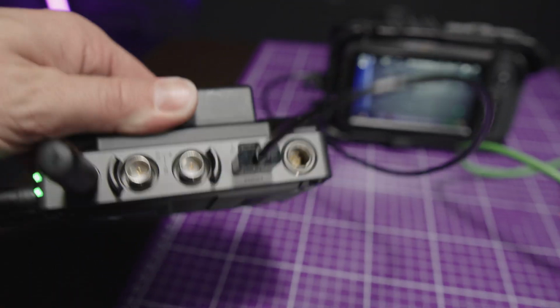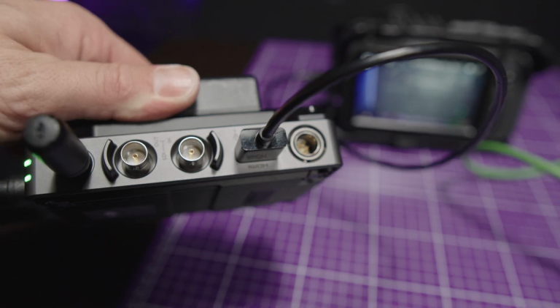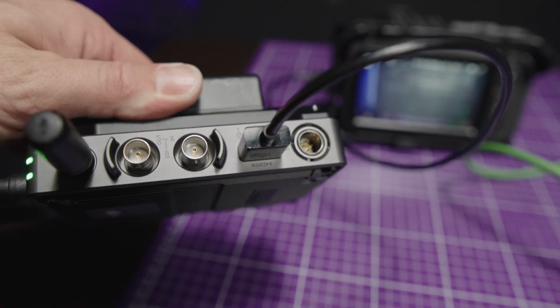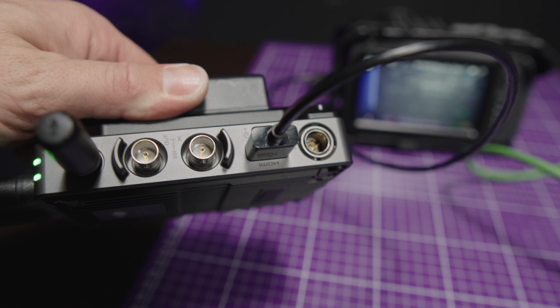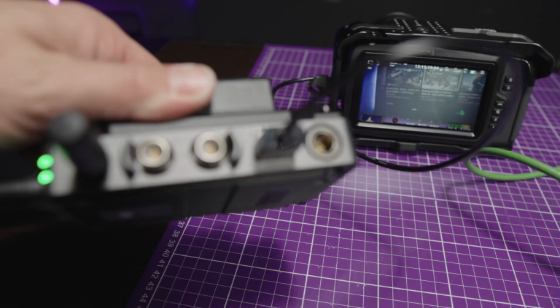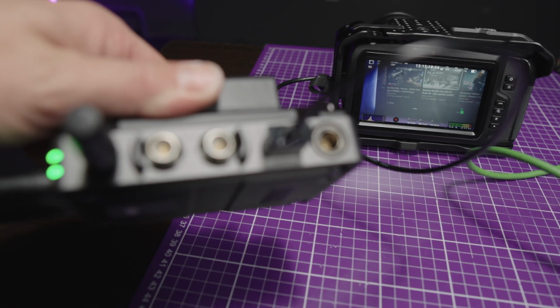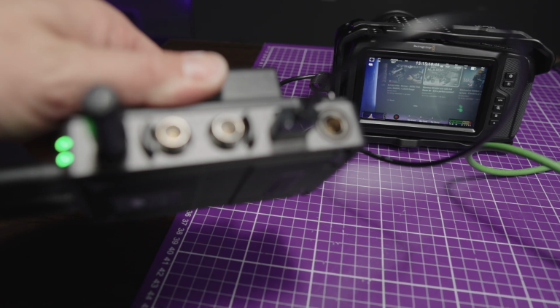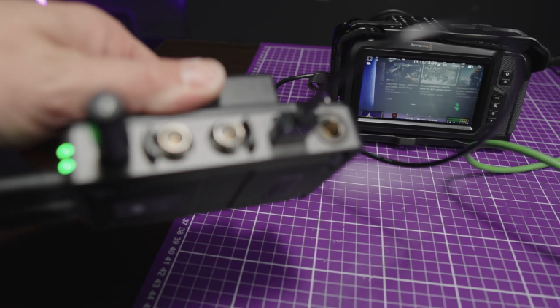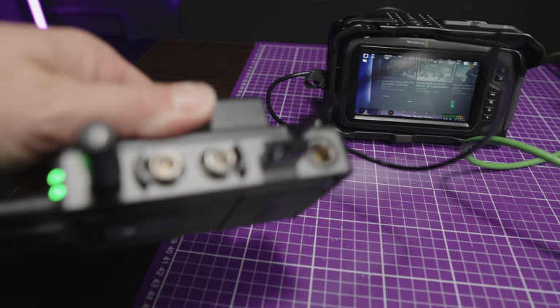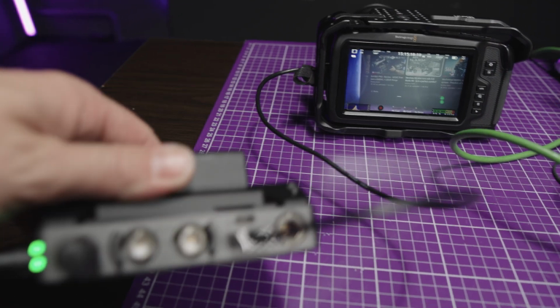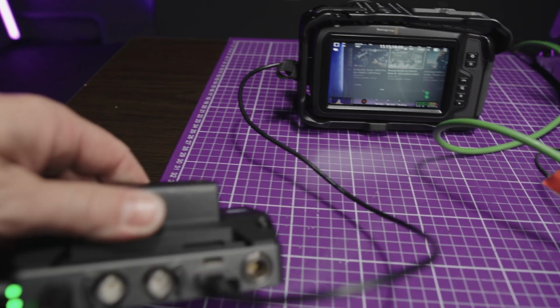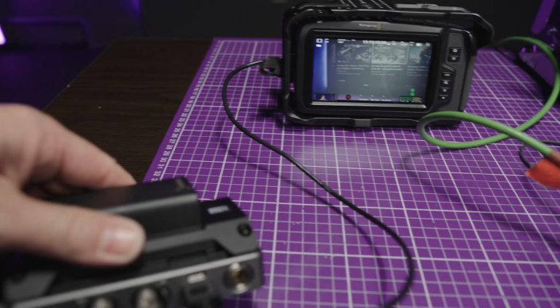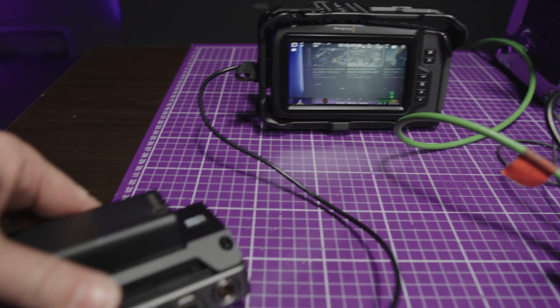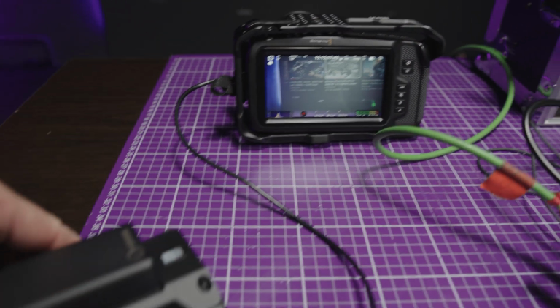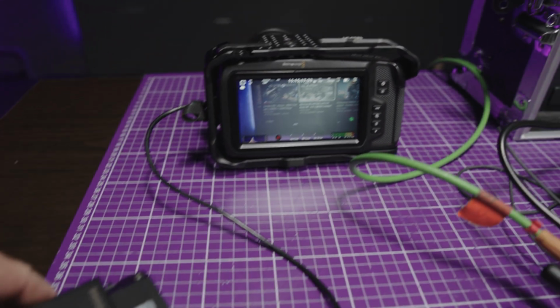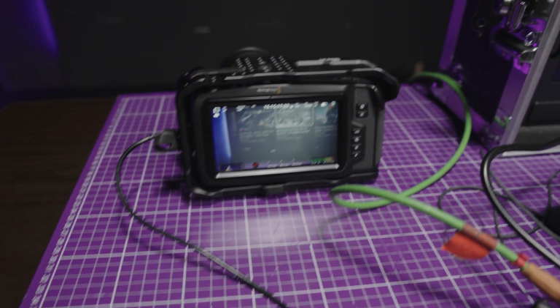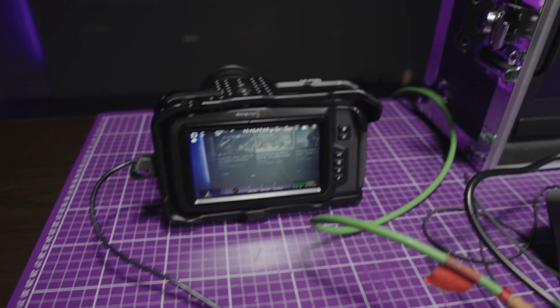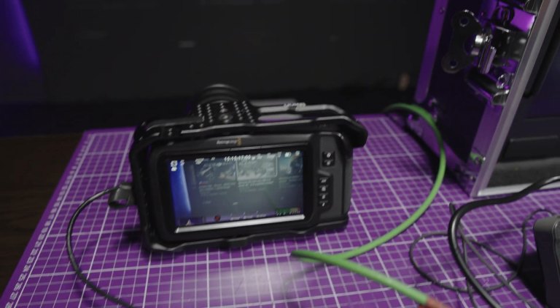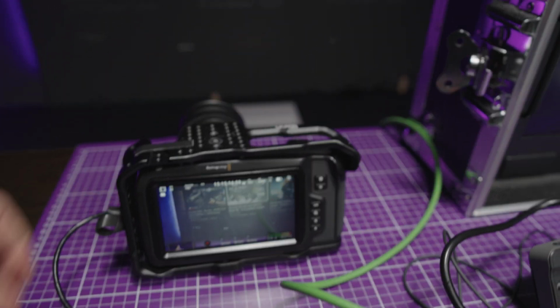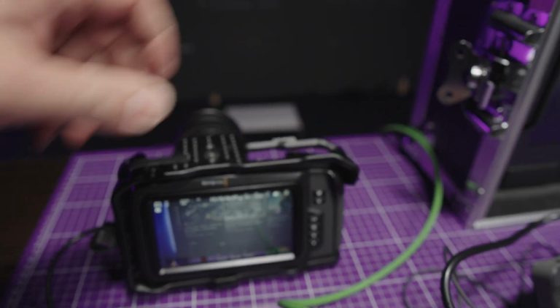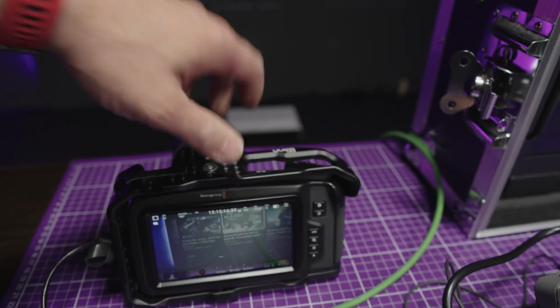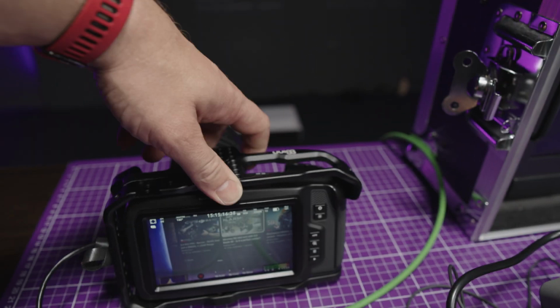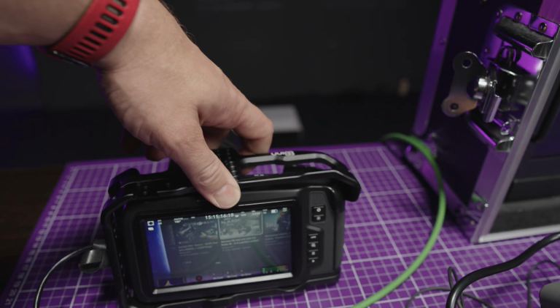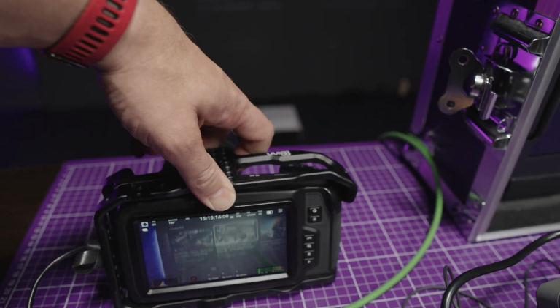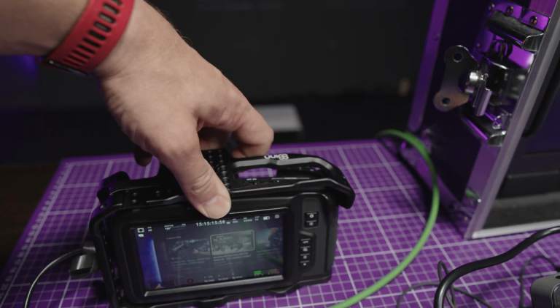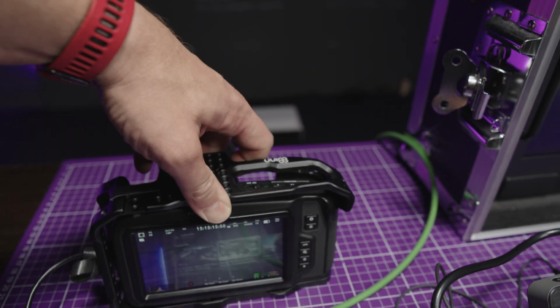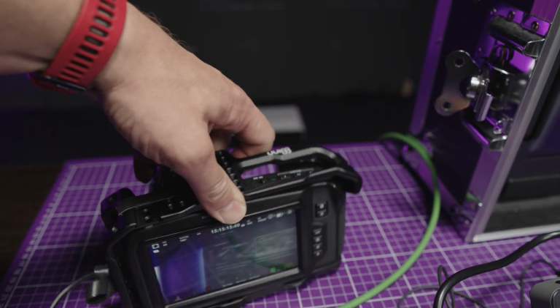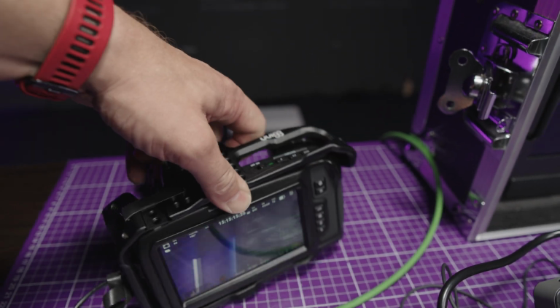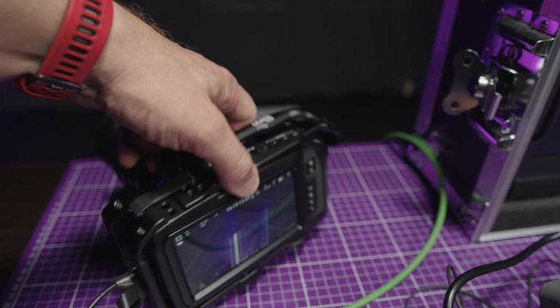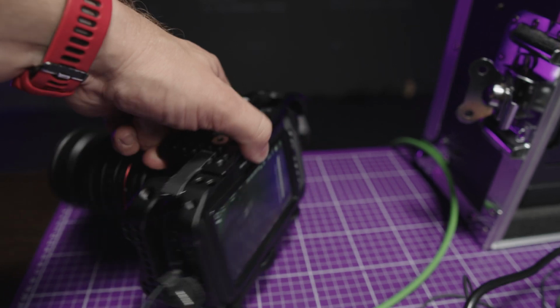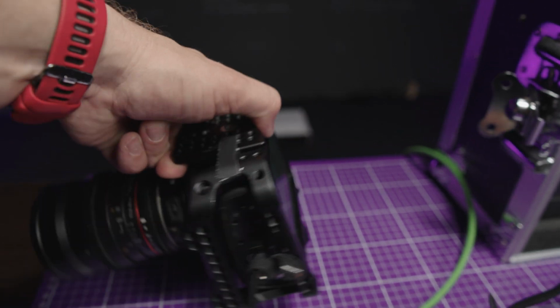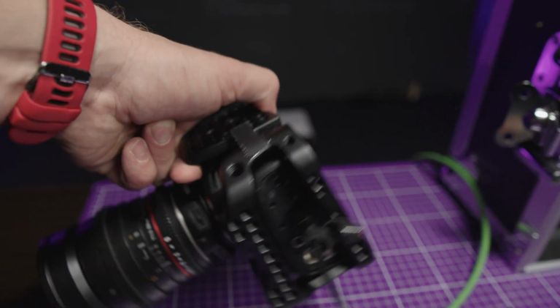This is especially helpful when your camera has an HDMI and your monitor has an SDI port and vice versa.